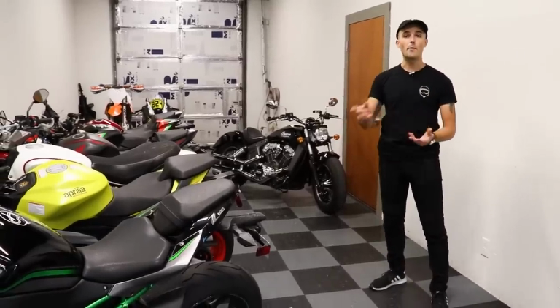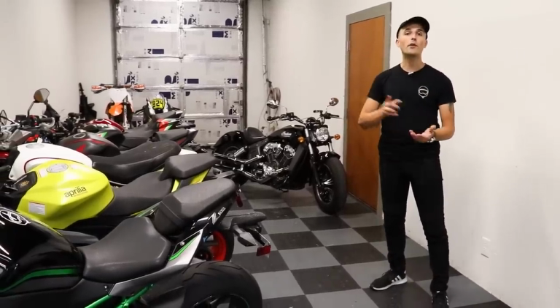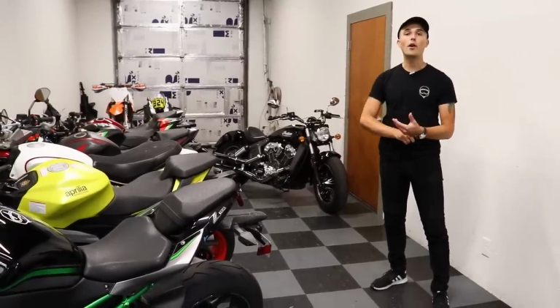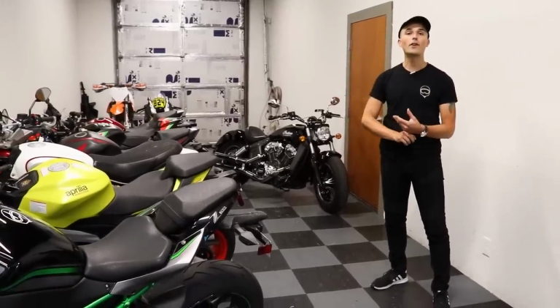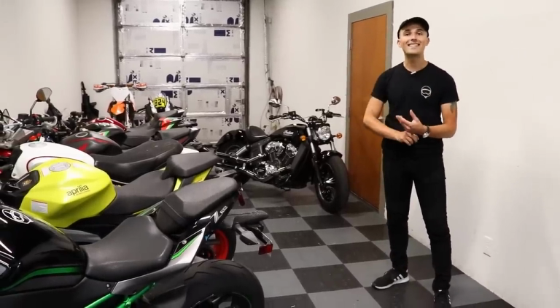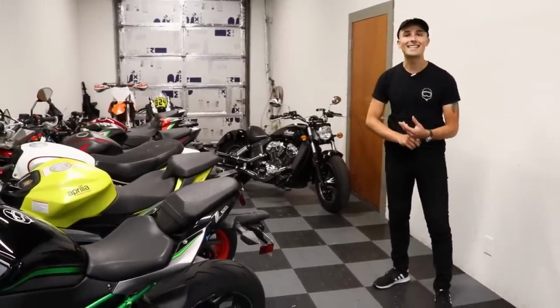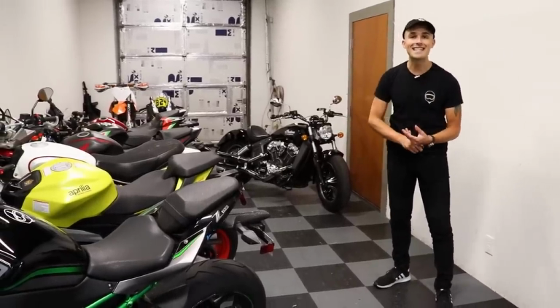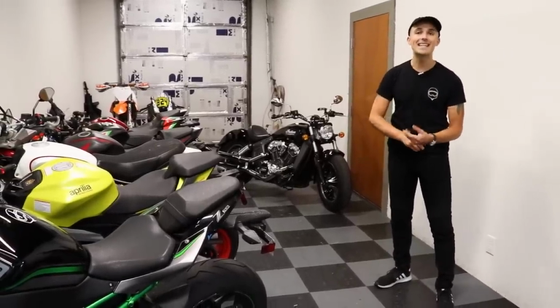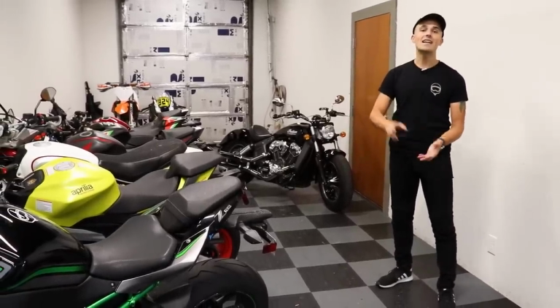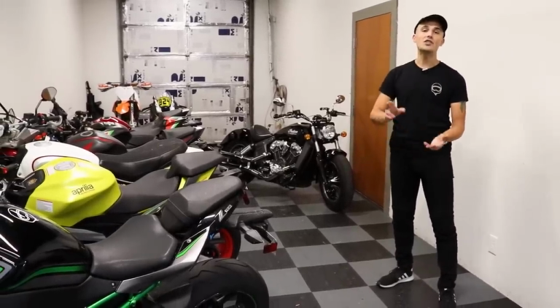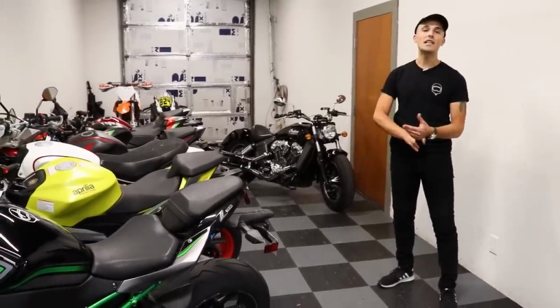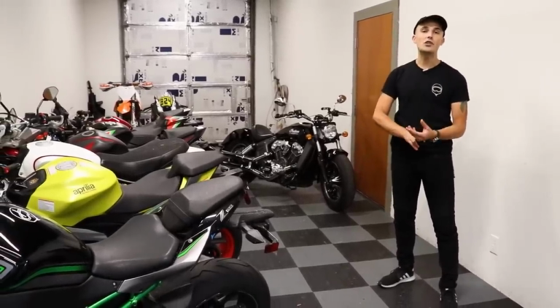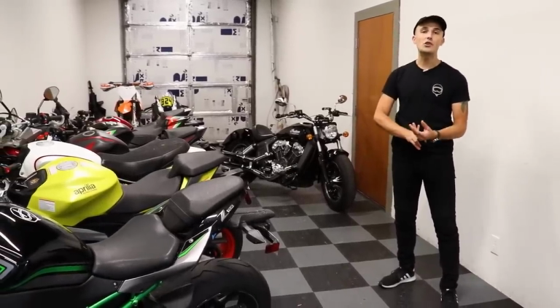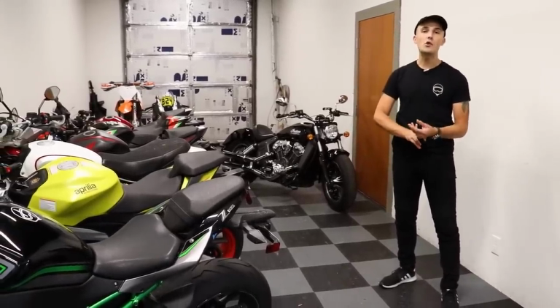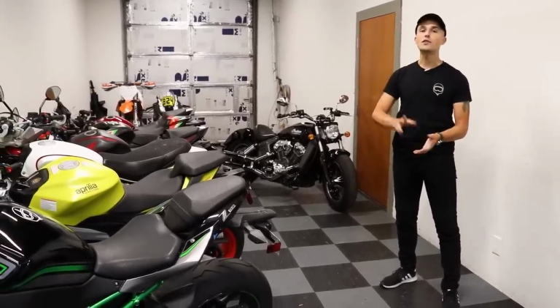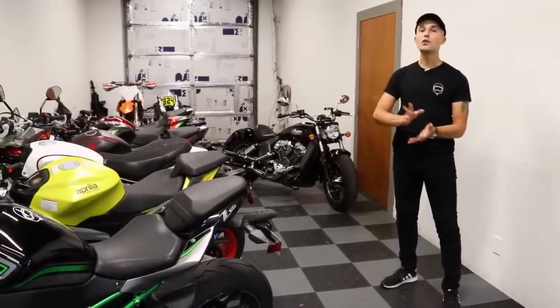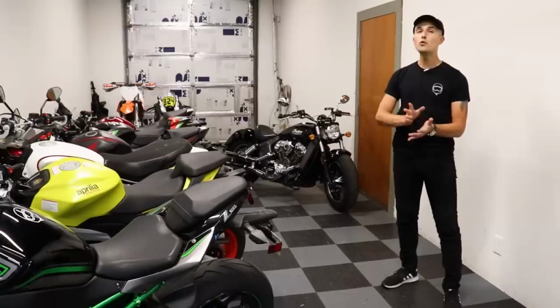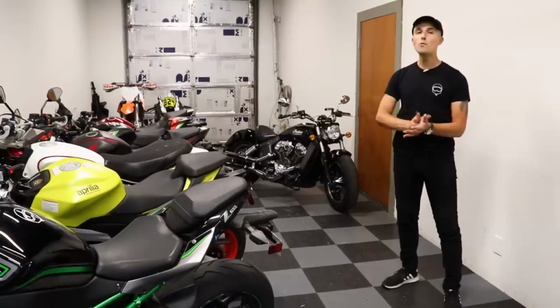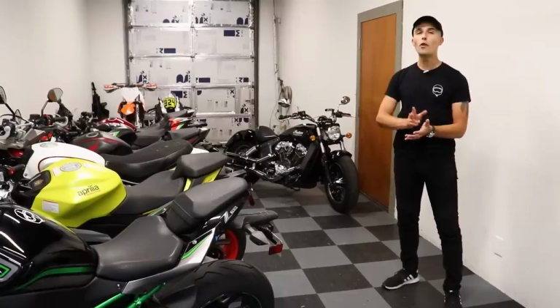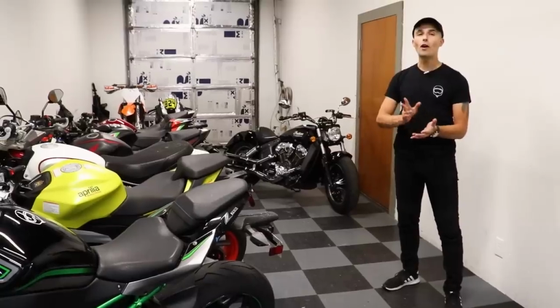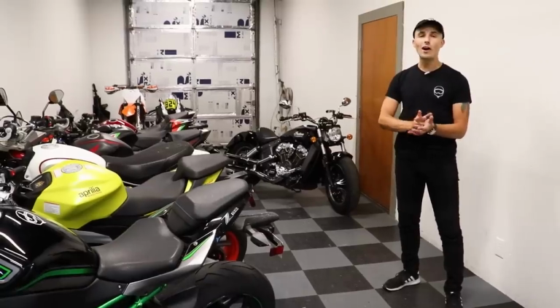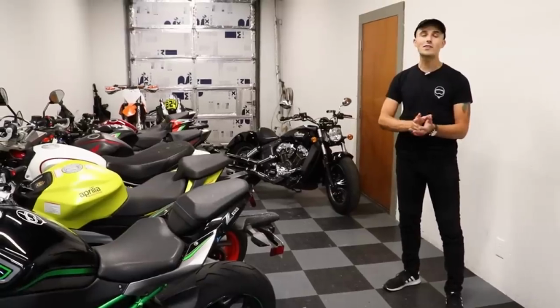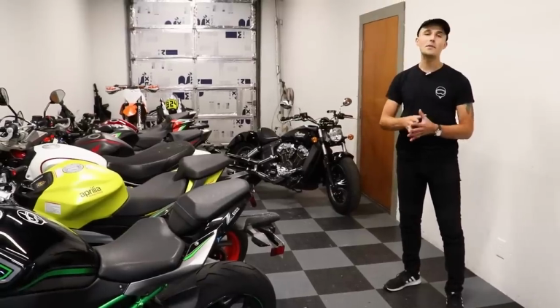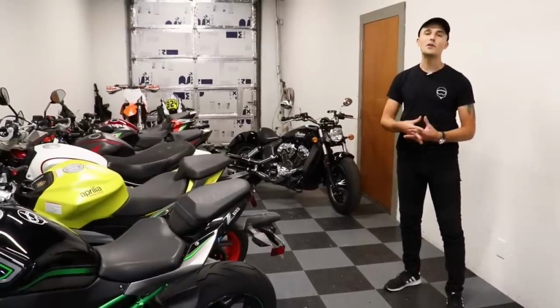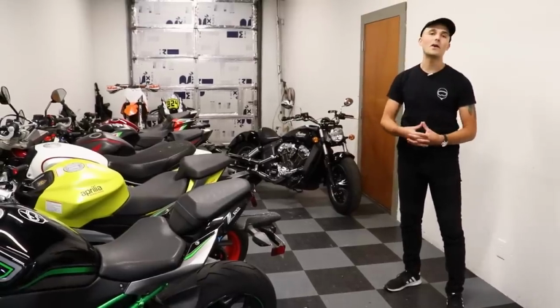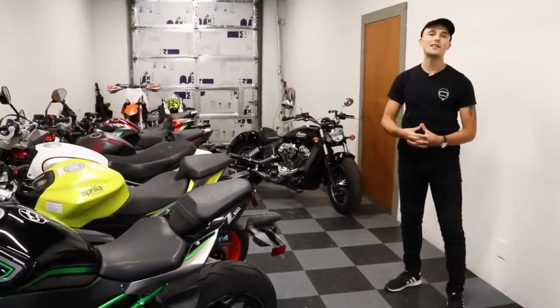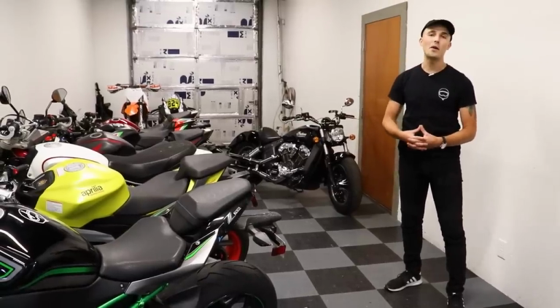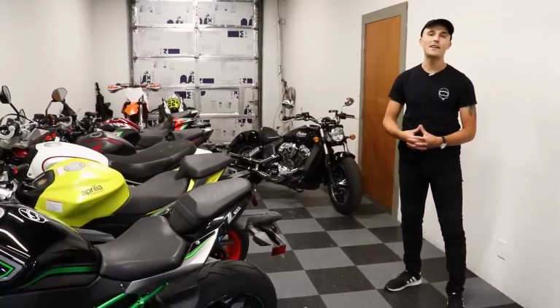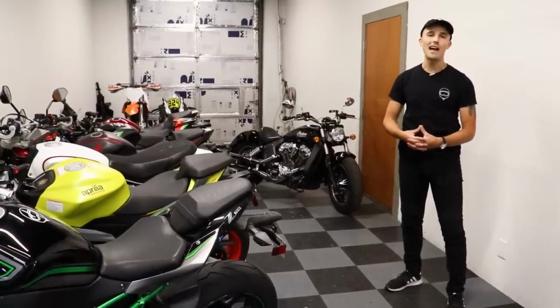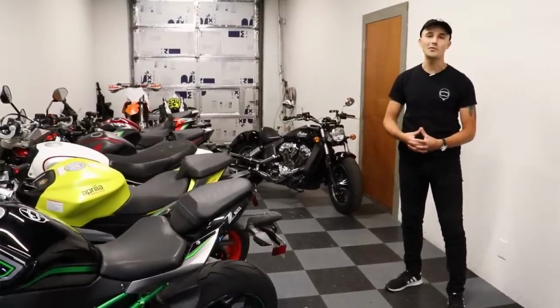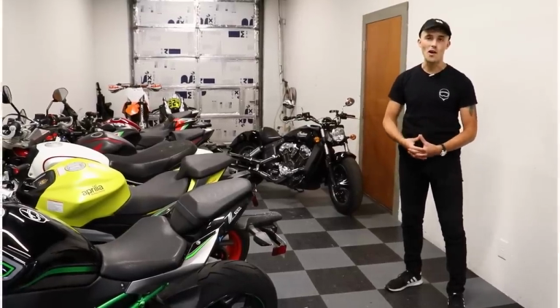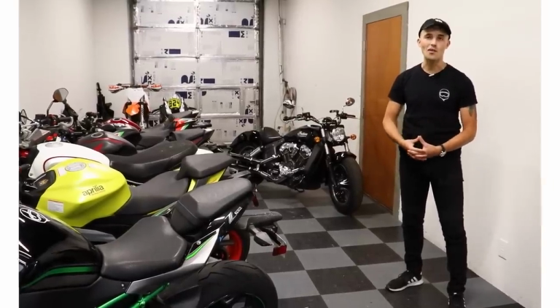We've also got an Aprilia RS660, a ZH2, and two more awesome beginner bikes coming as well.